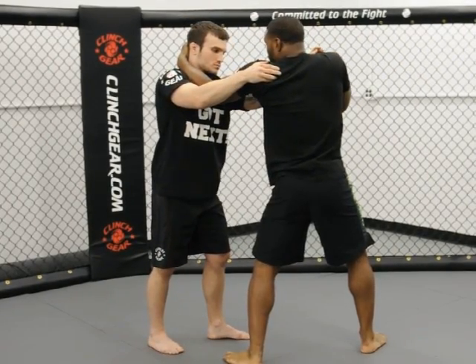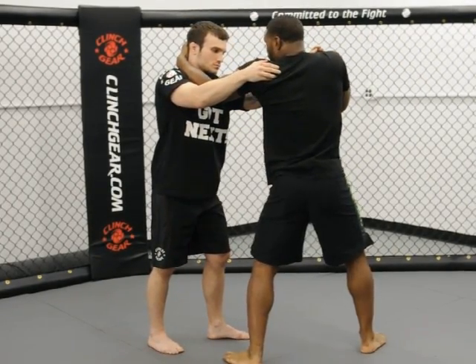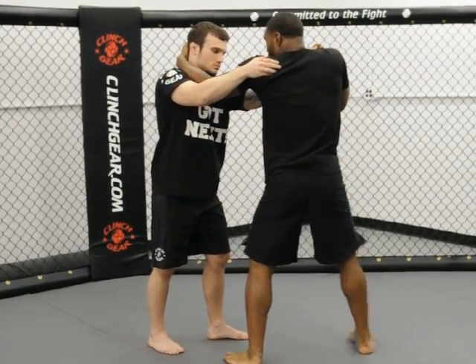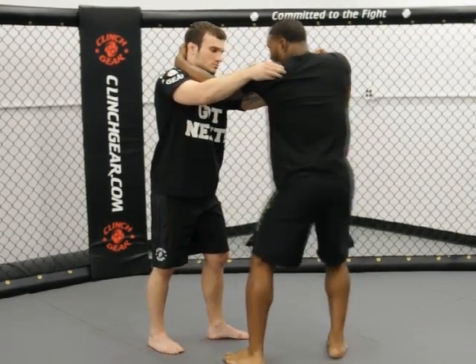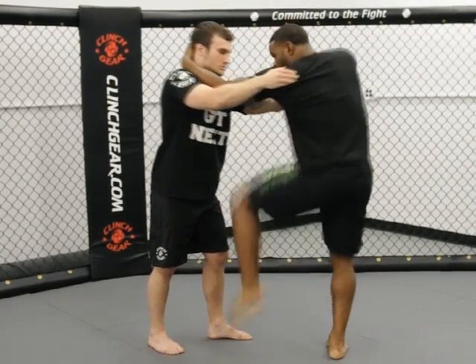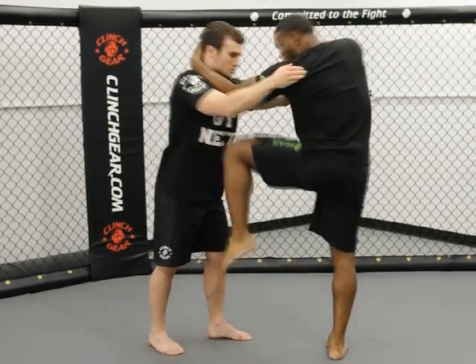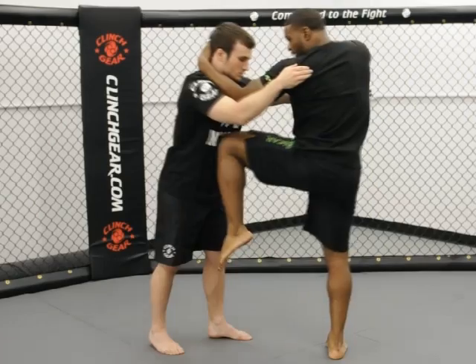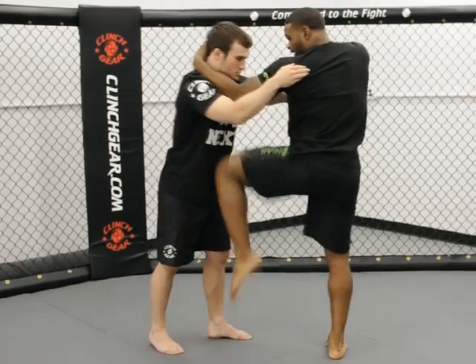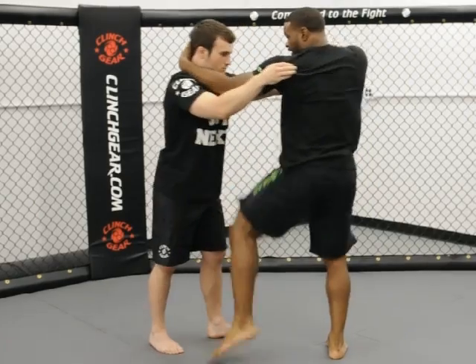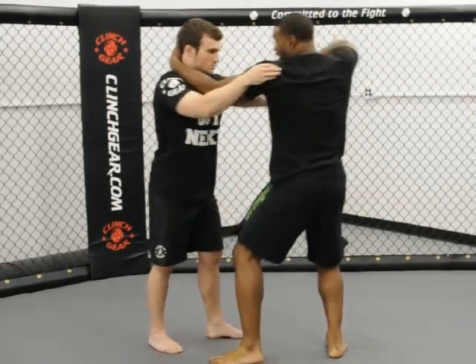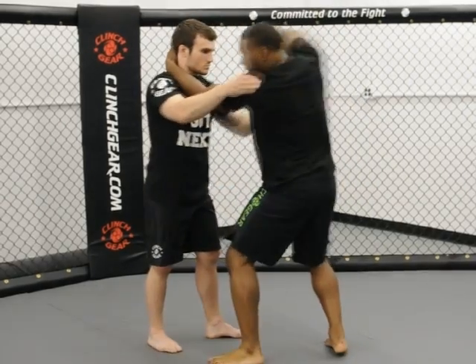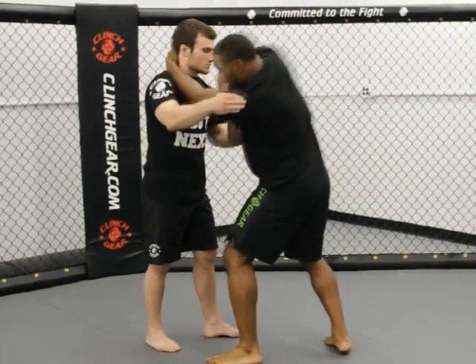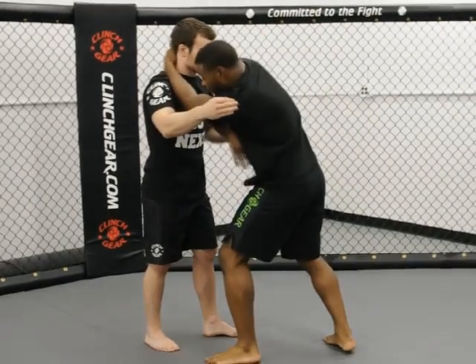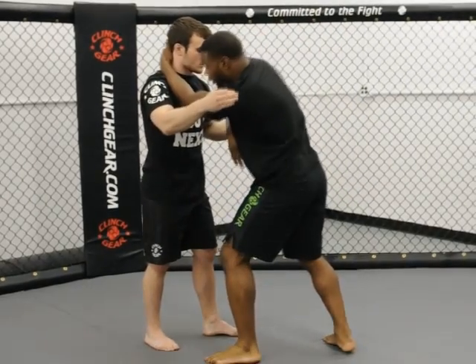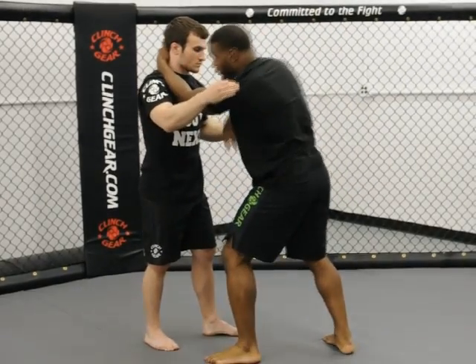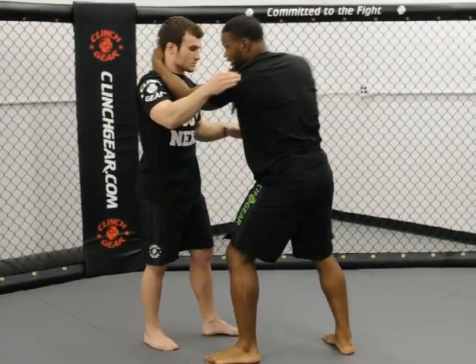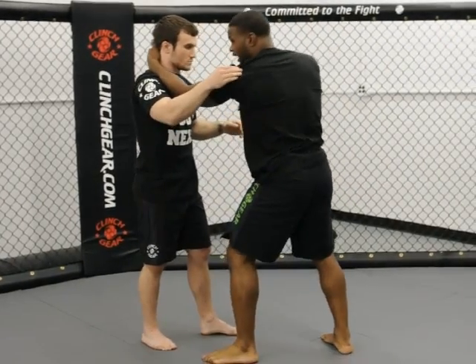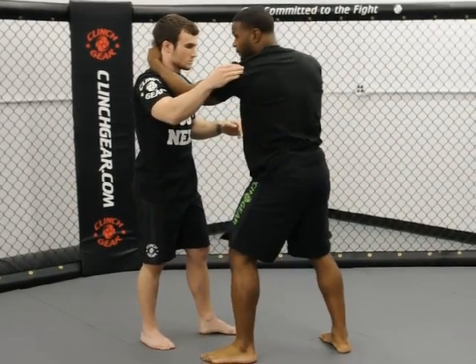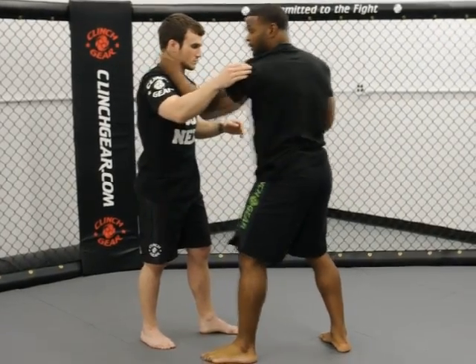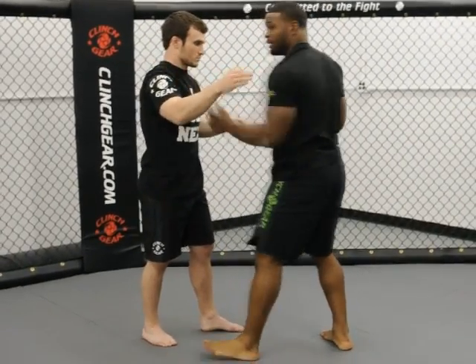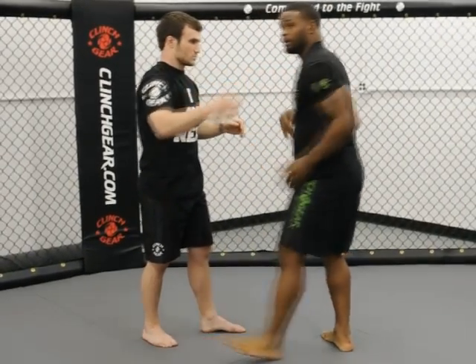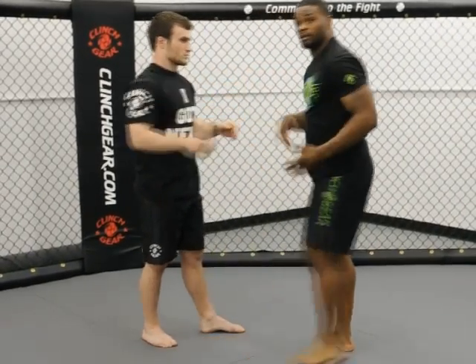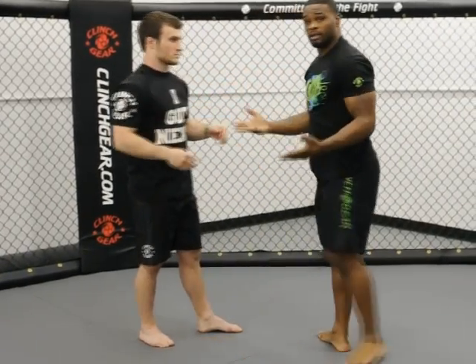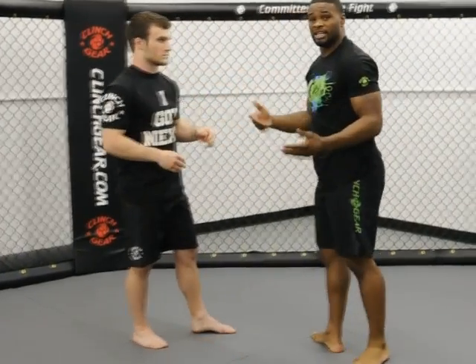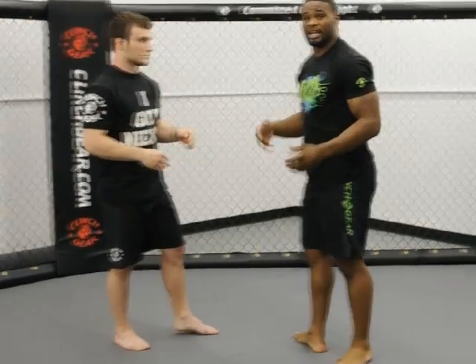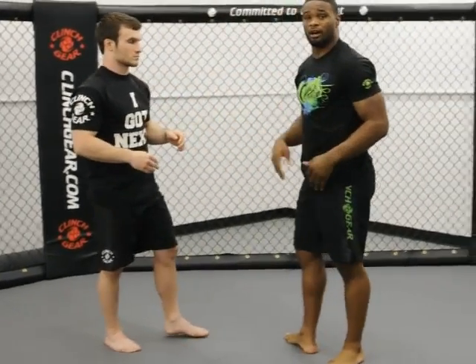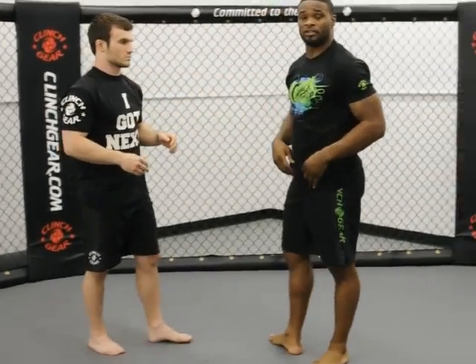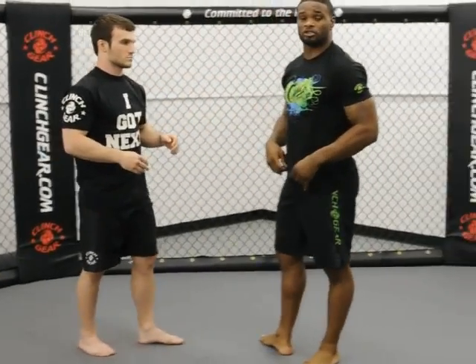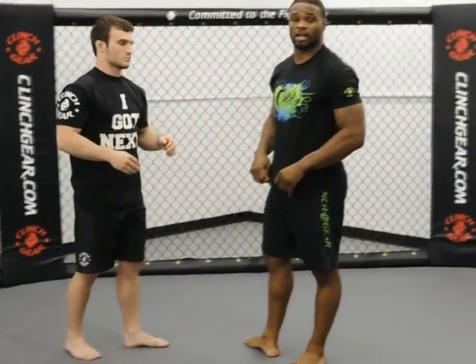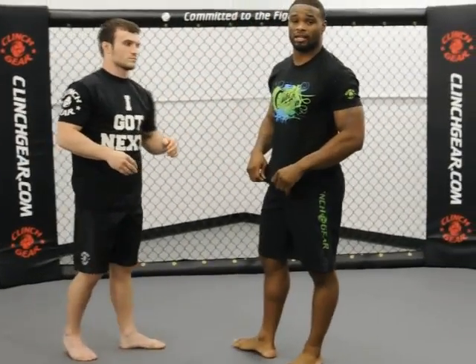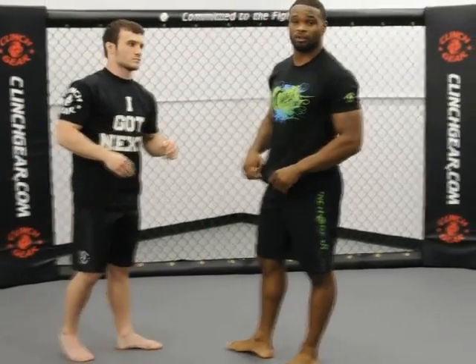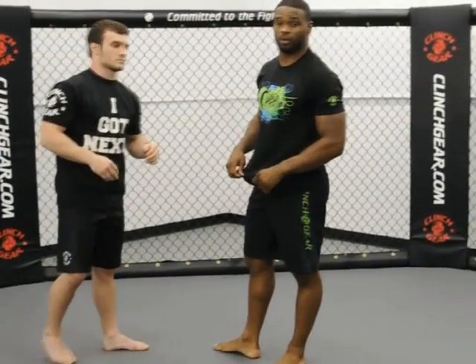From here I can work my knee, my elbow over the top, and any kind of offensive strike I need to work.